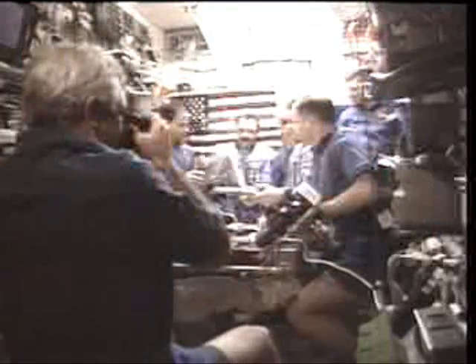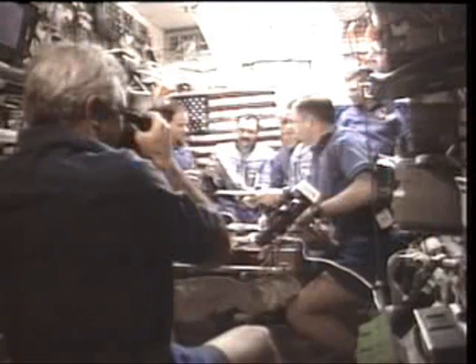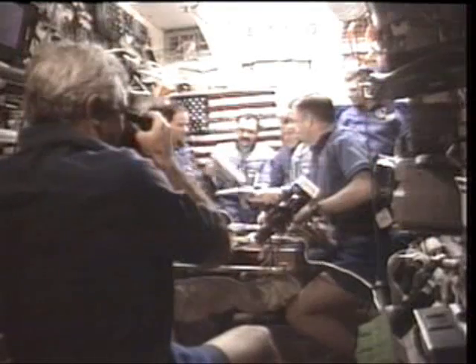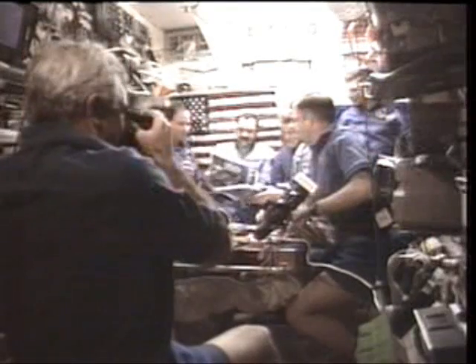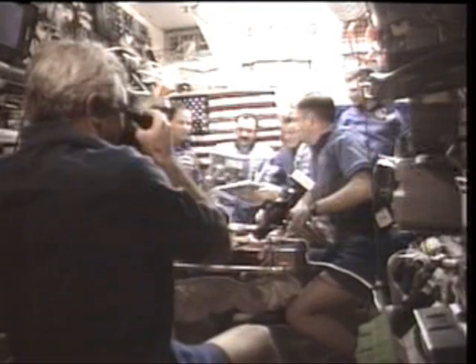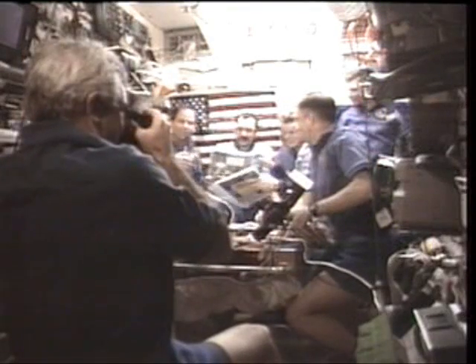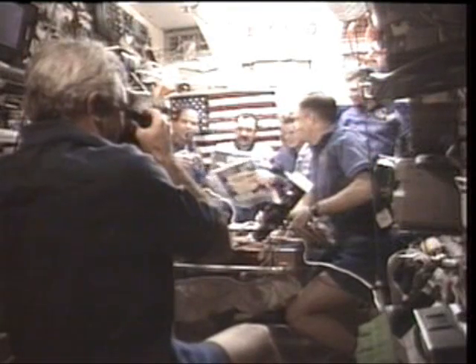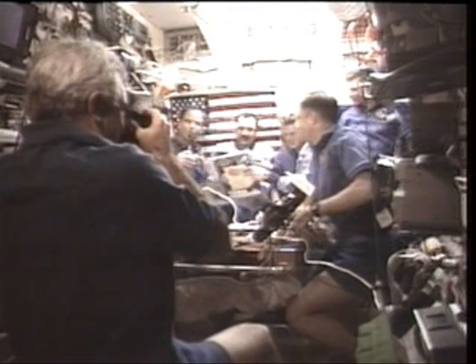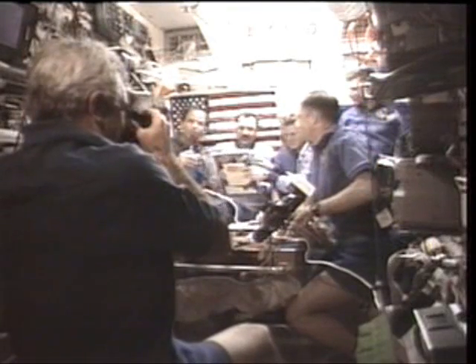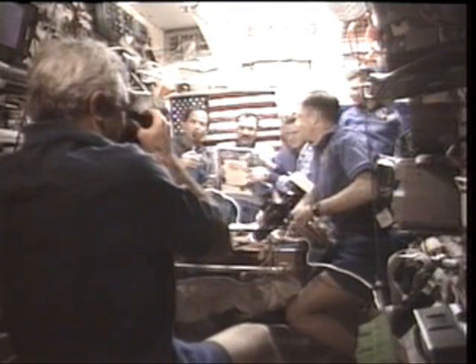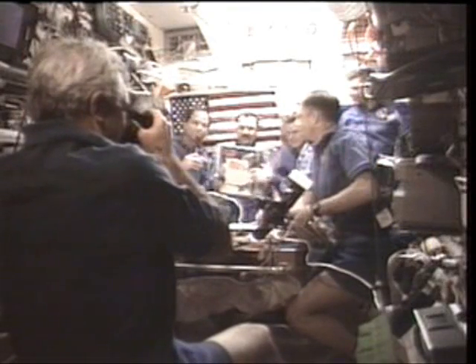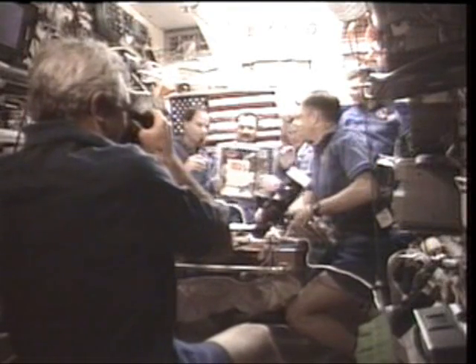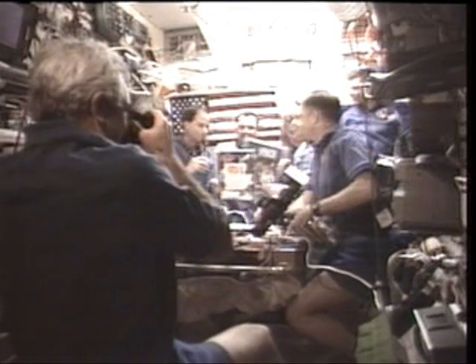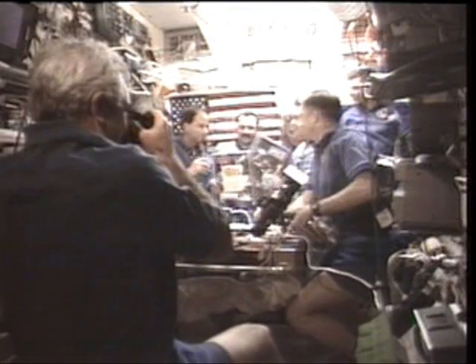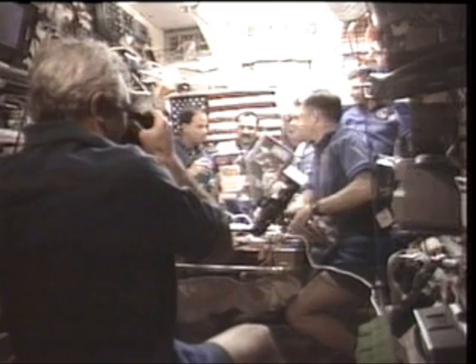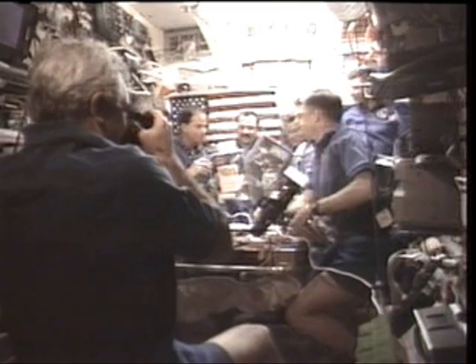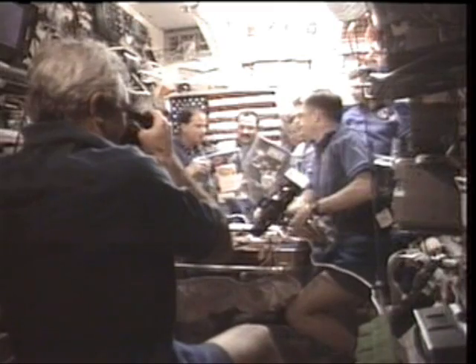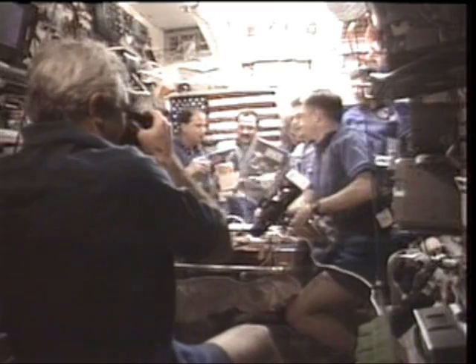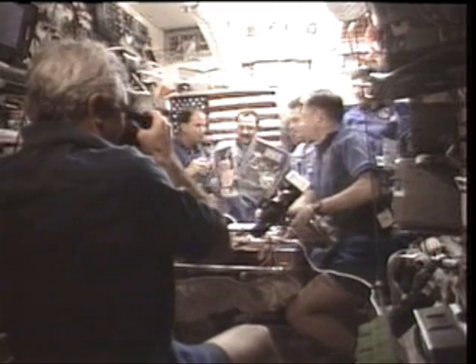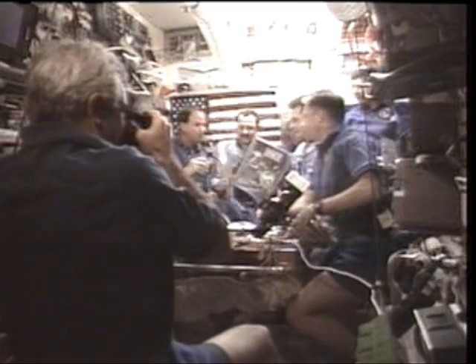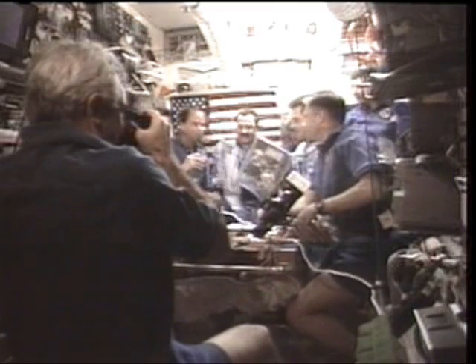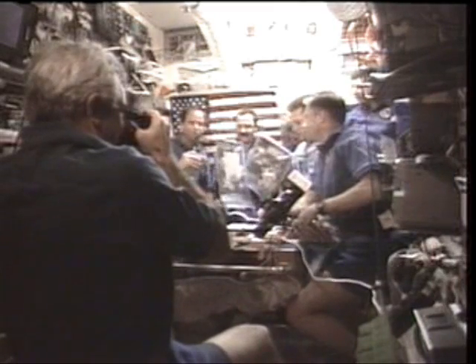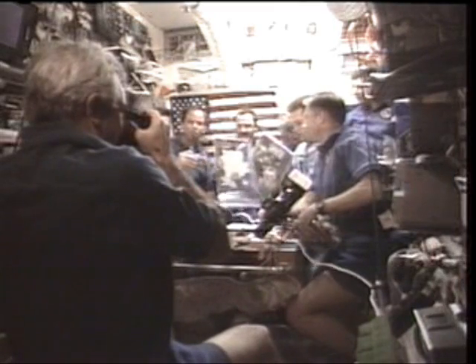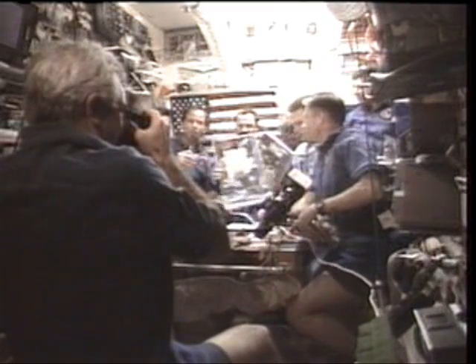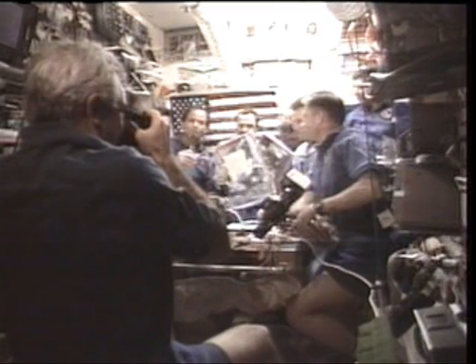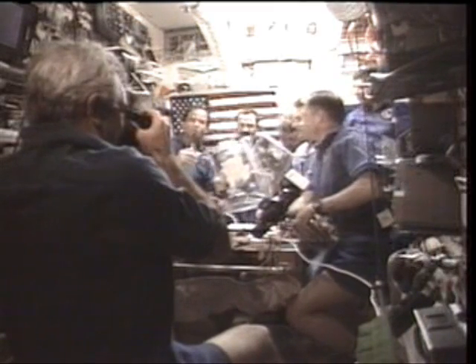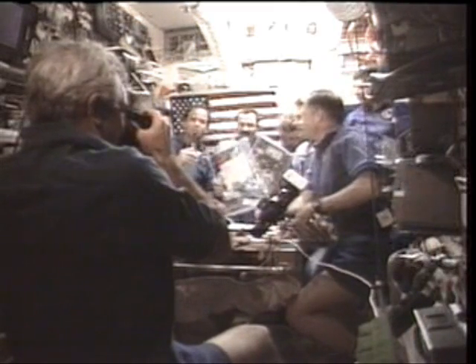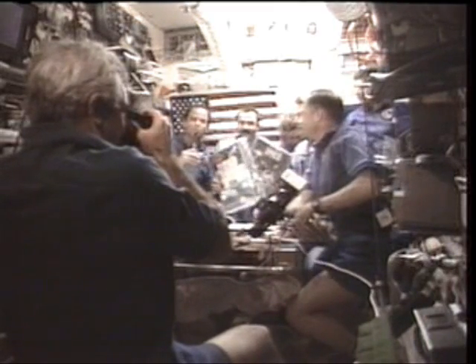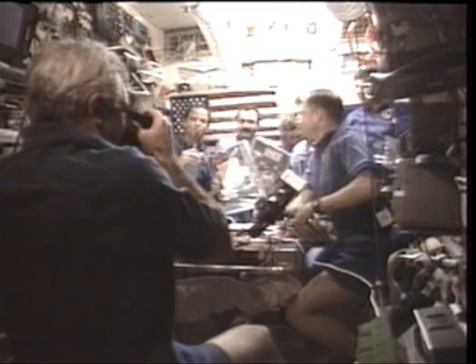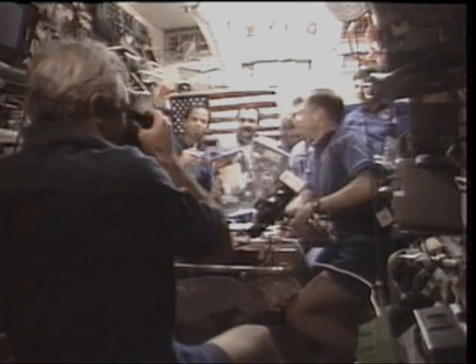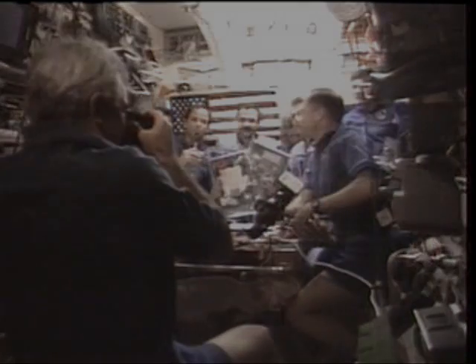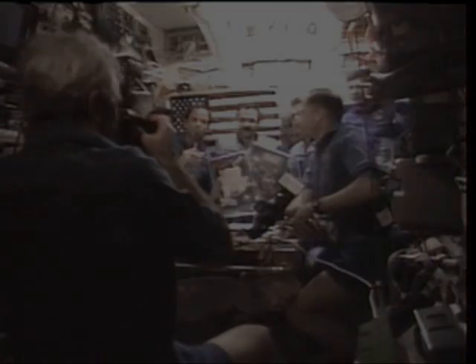And here you see the gift exchange. Some of the gifts that we gave them were space books for their children, and it brought tears to their eyes.